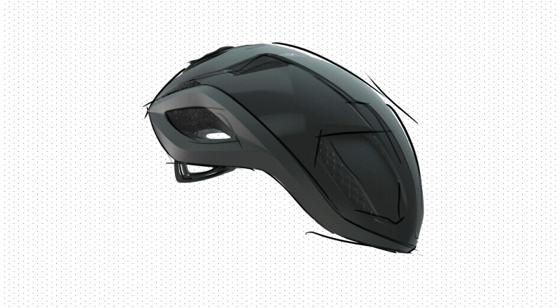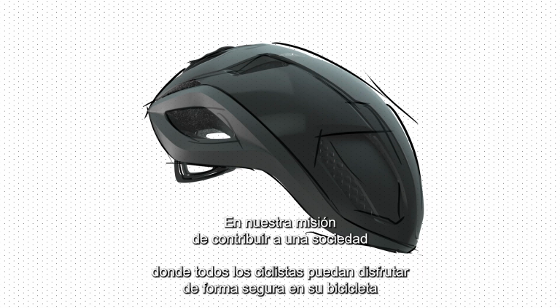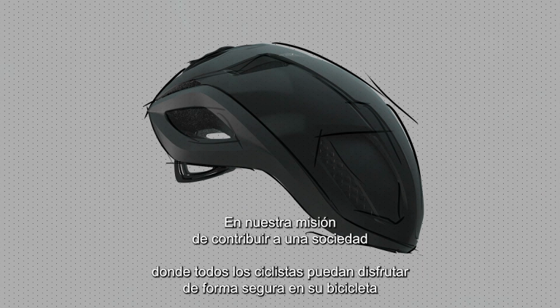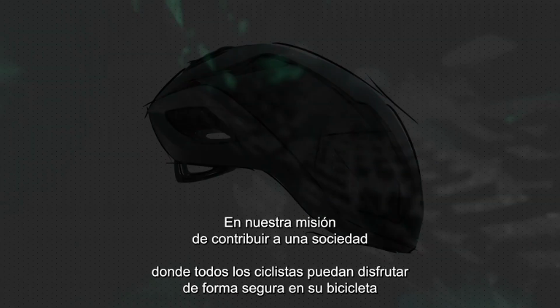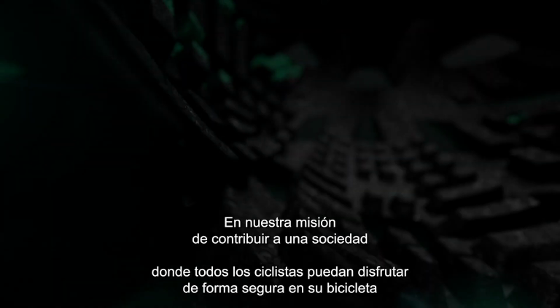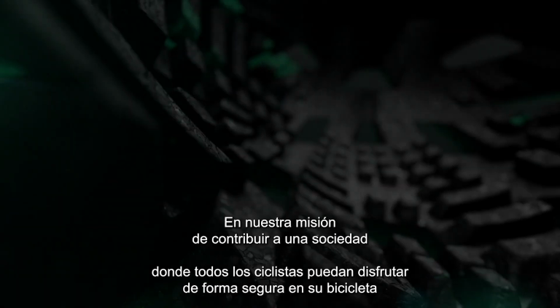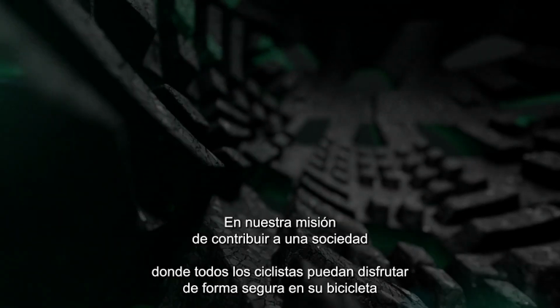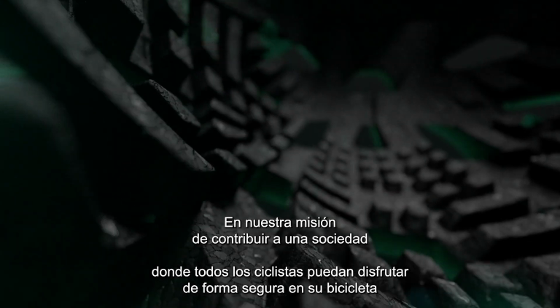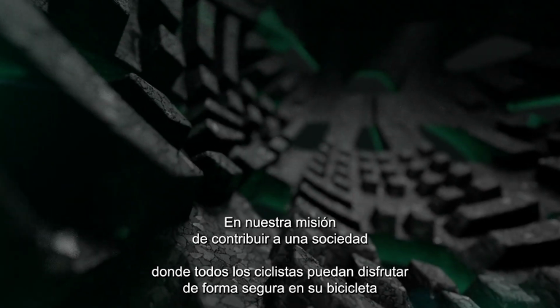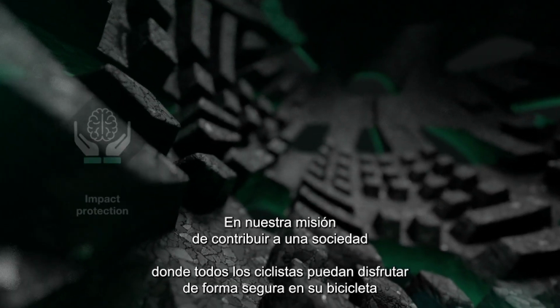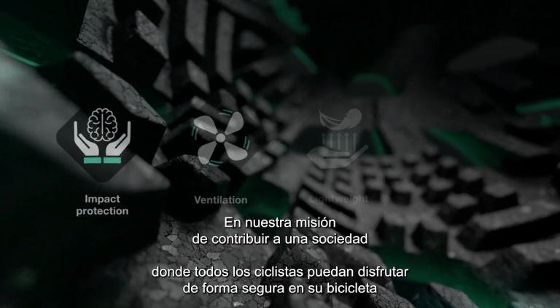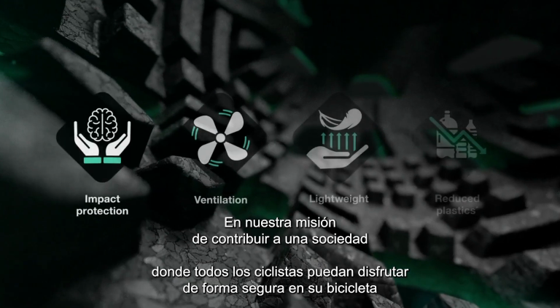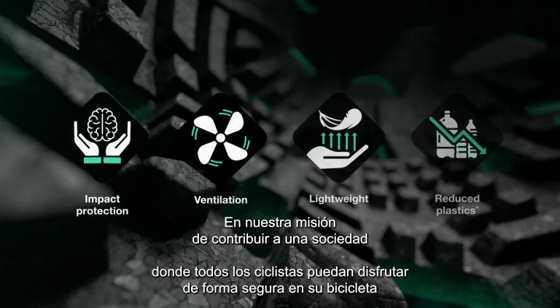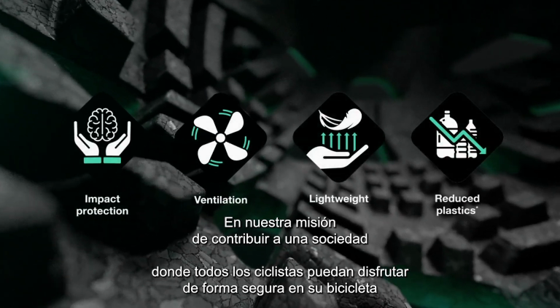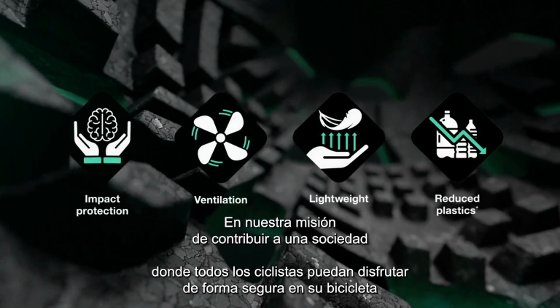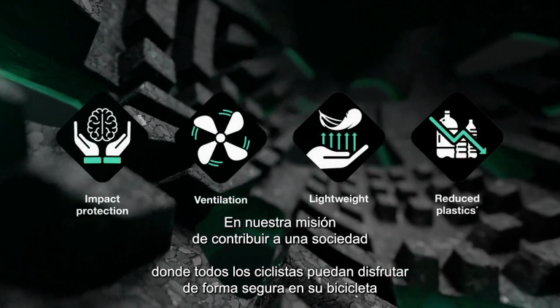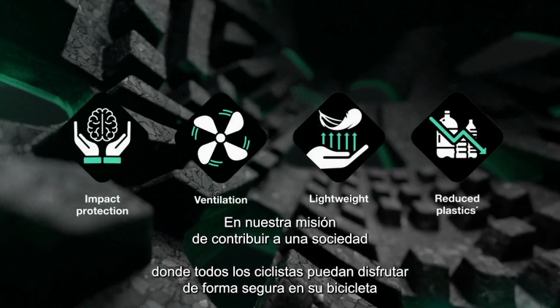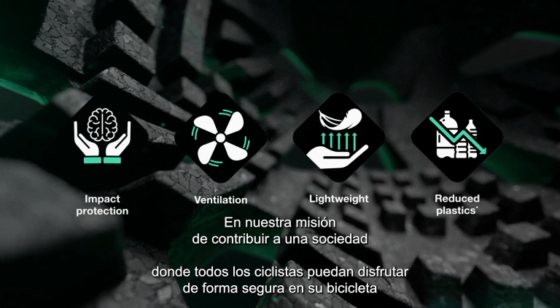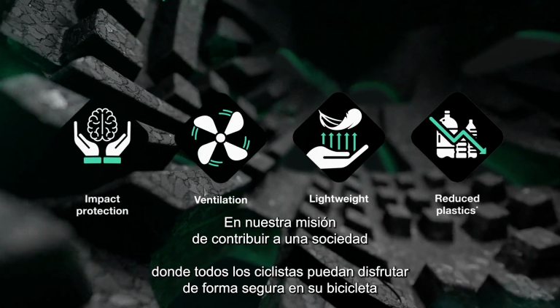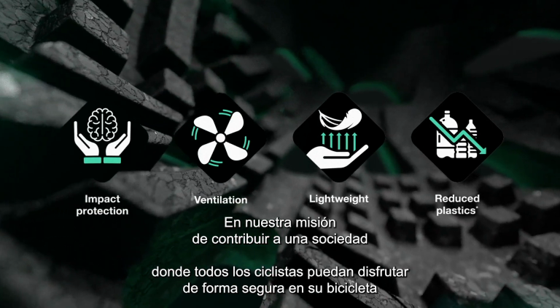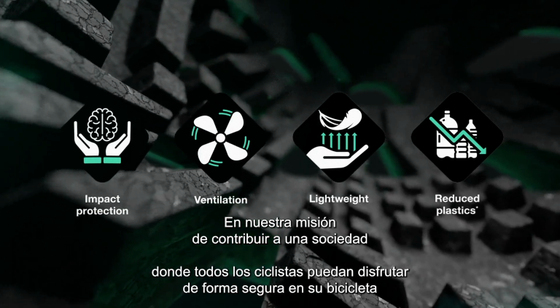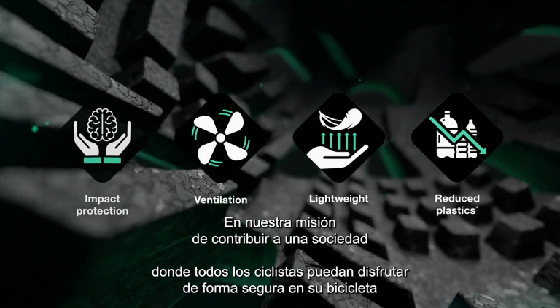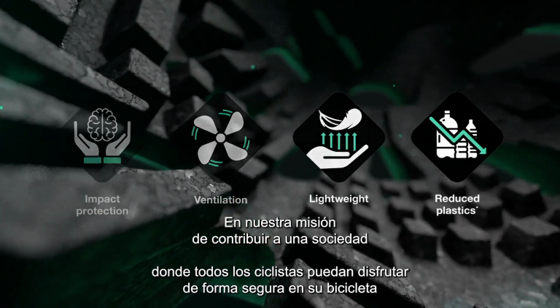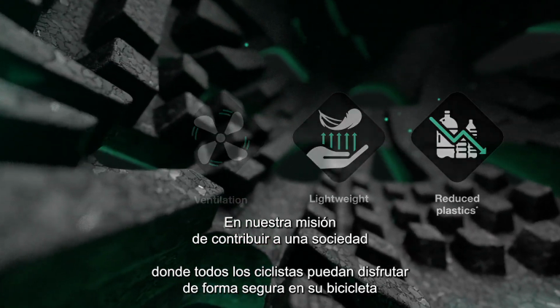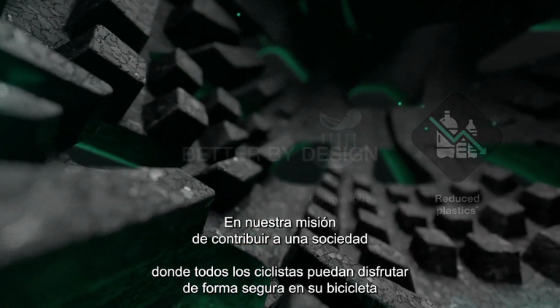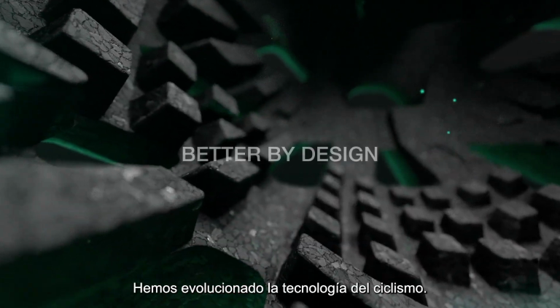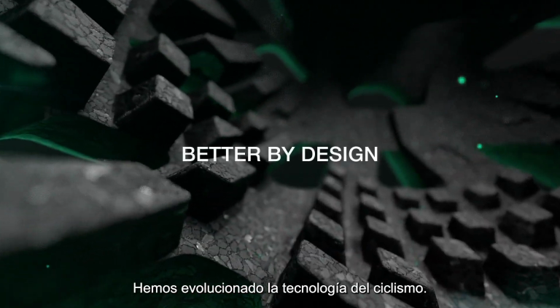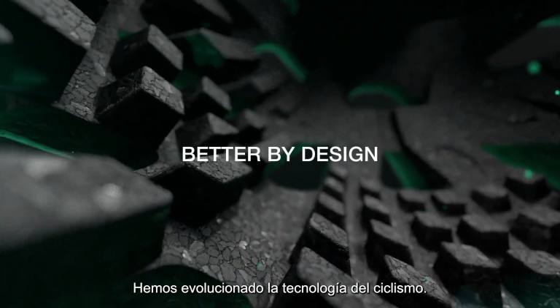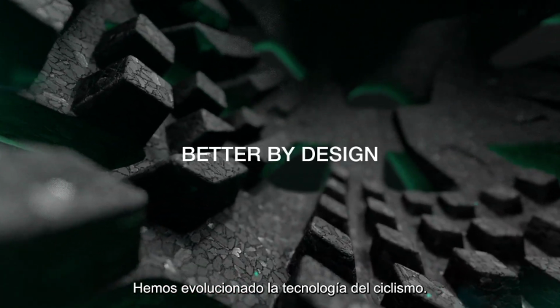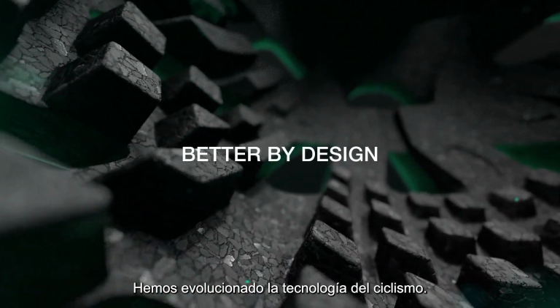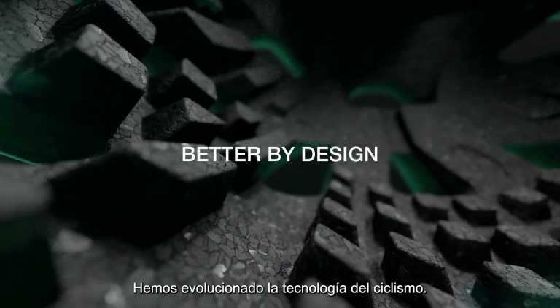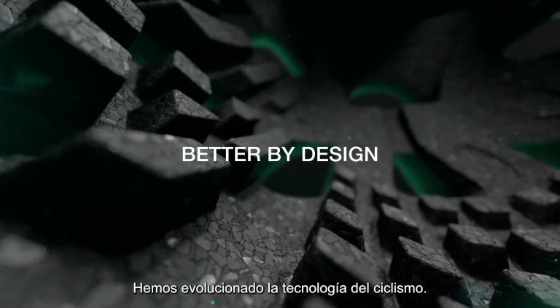In our mission to contribute to a society where all cyclists can enjoy riding in safety, we've evolved cycling technology.